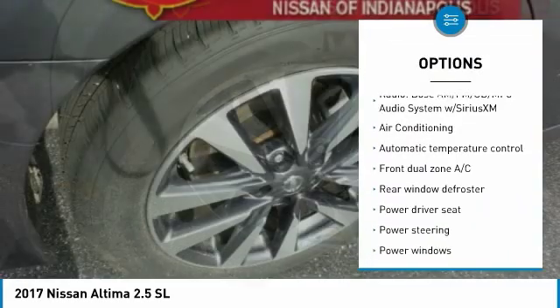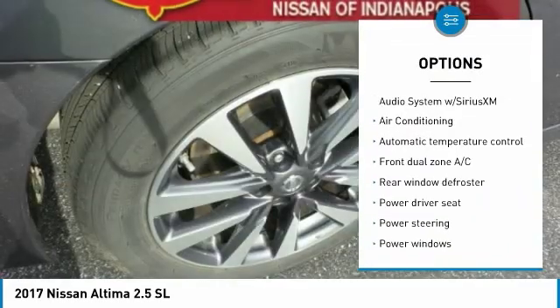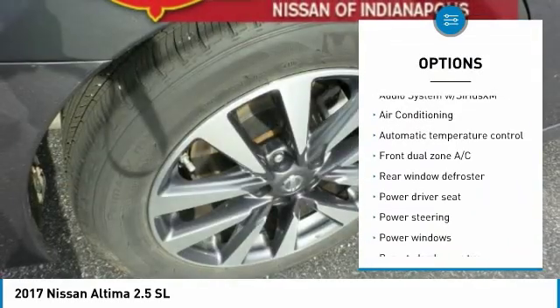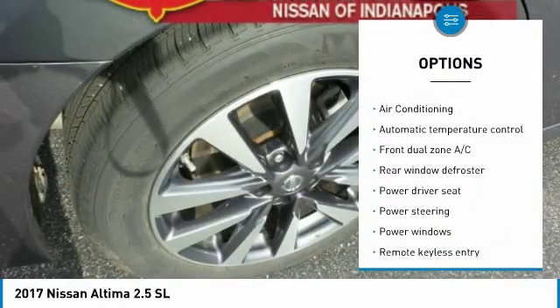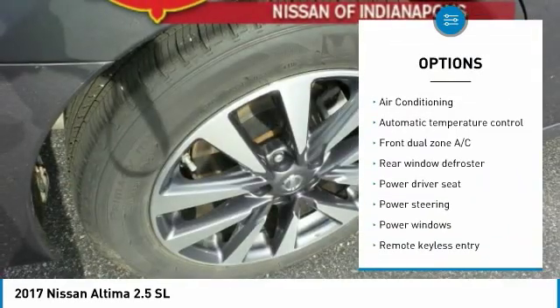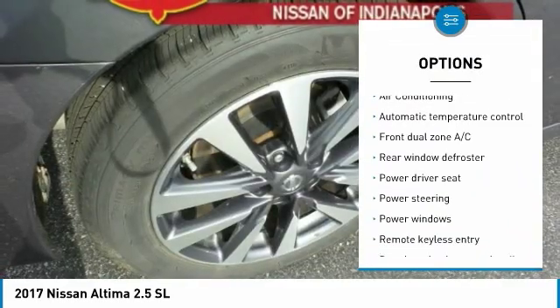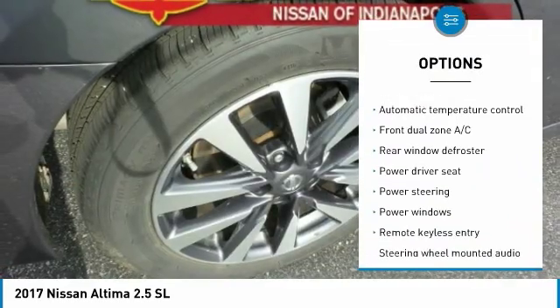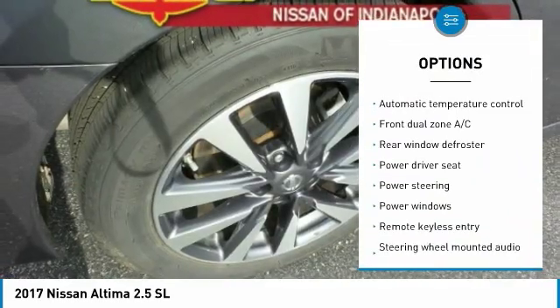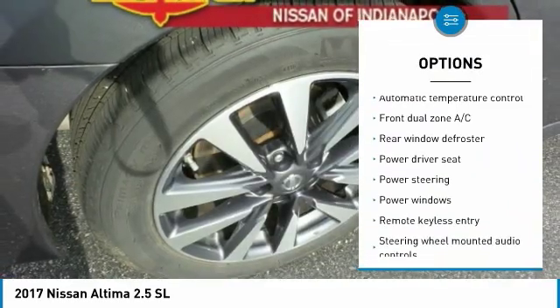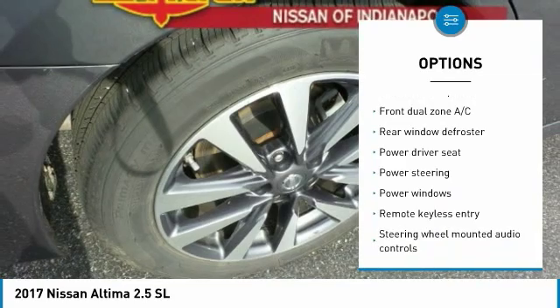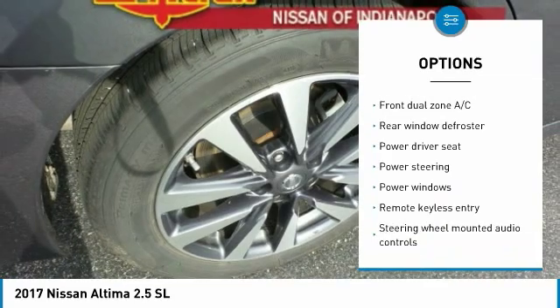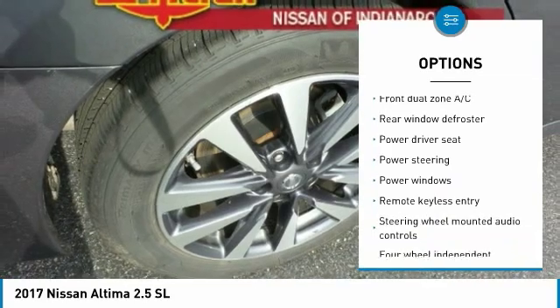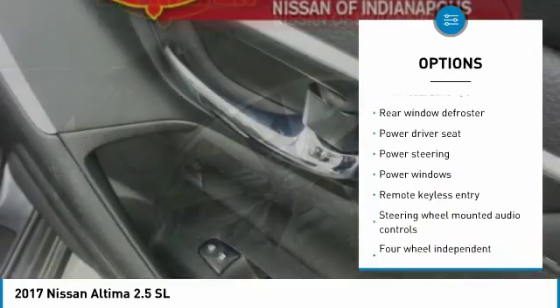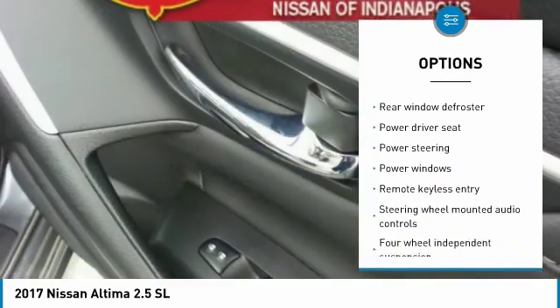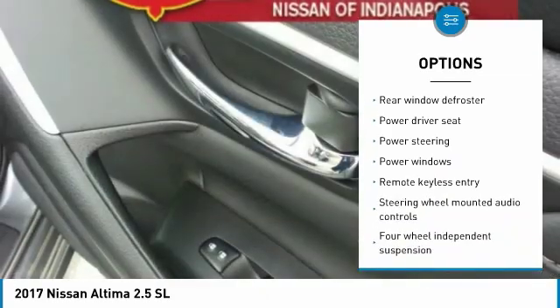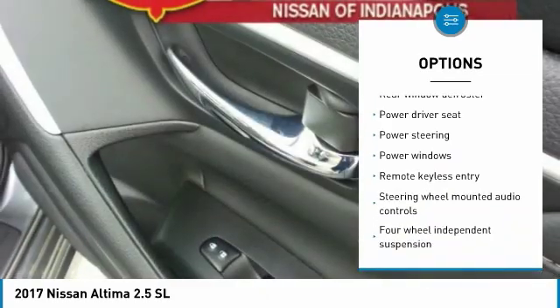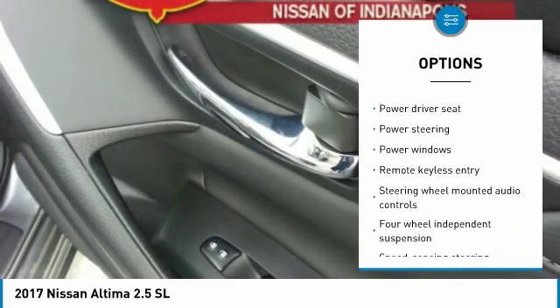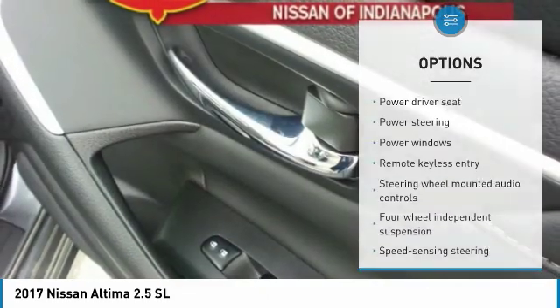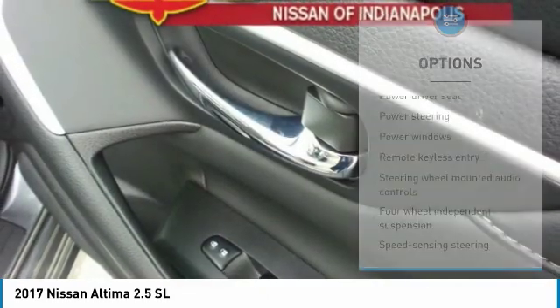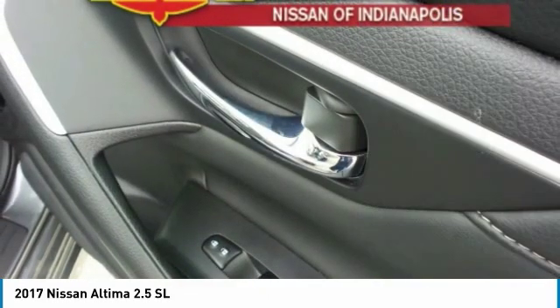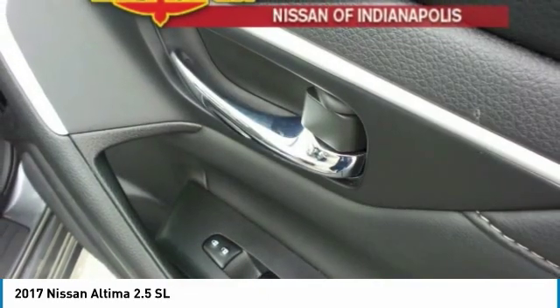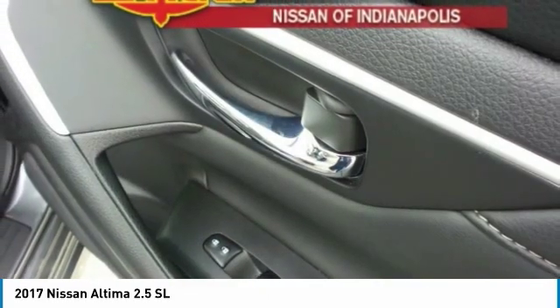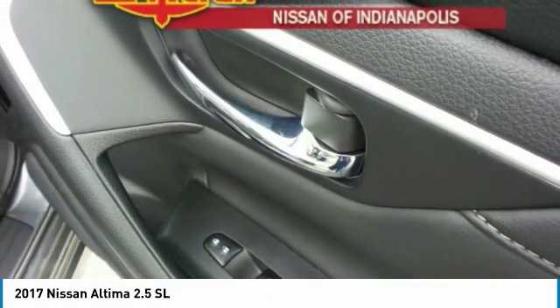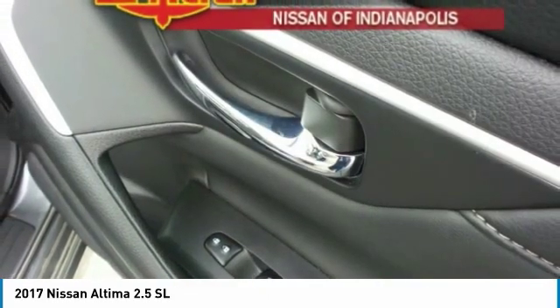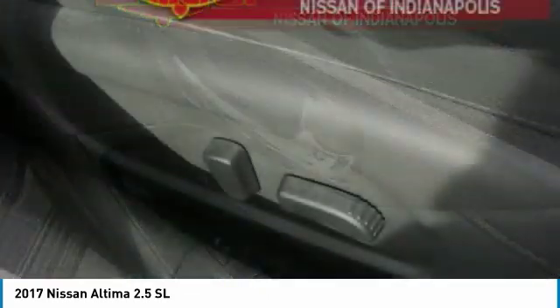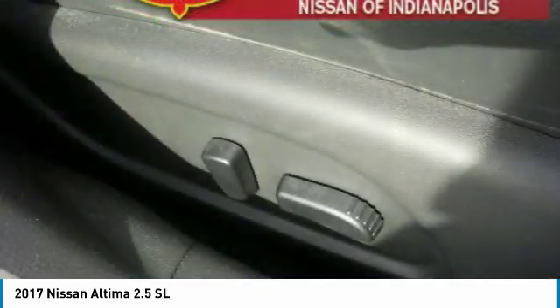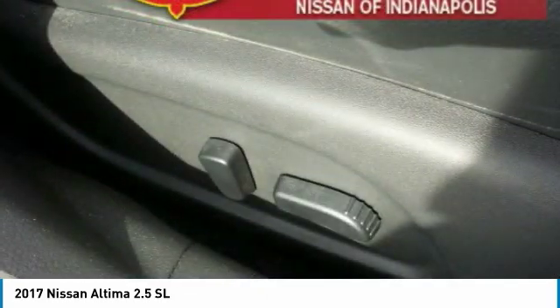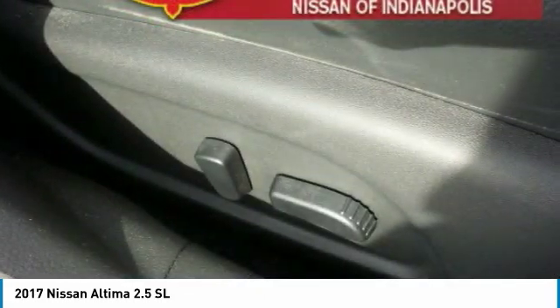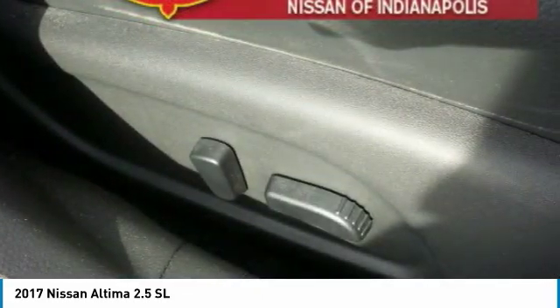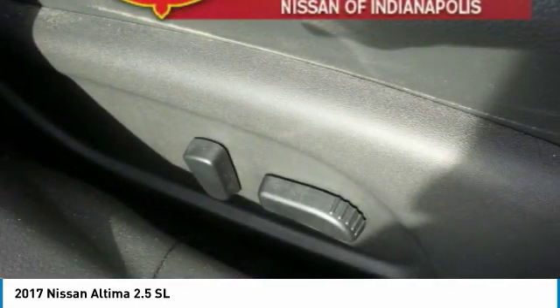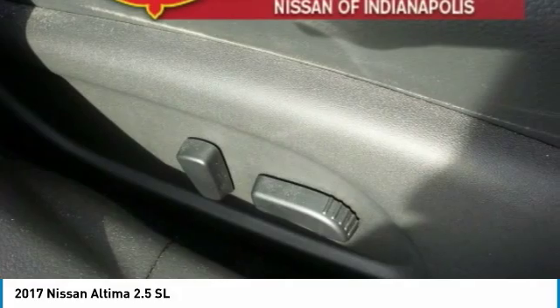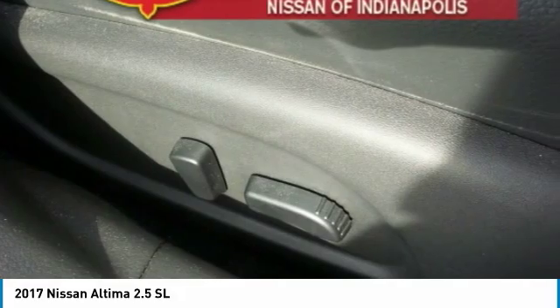Four-wheel disc brakes, power windows, CD player, electronic stability control, fog lights, rear window defroster.